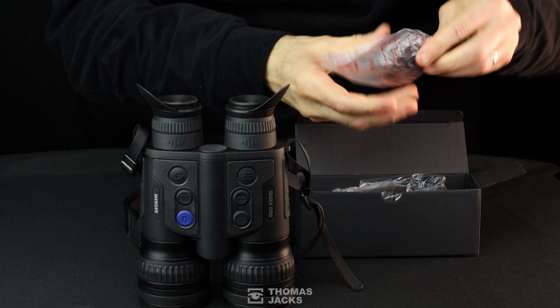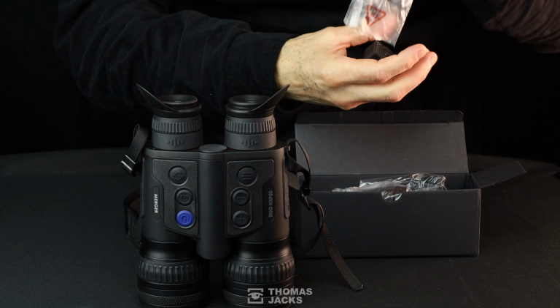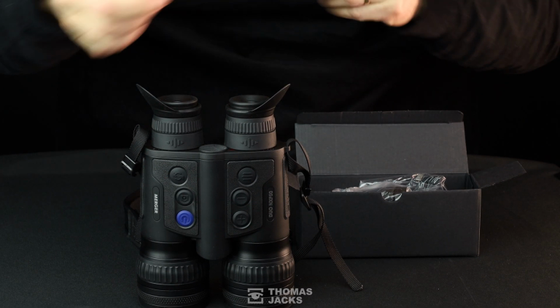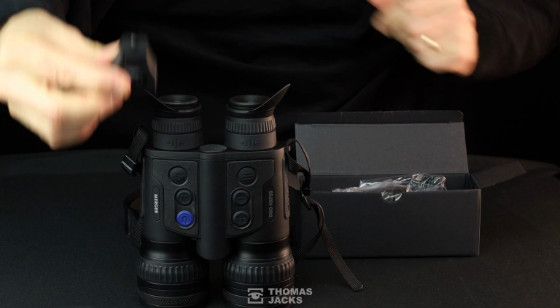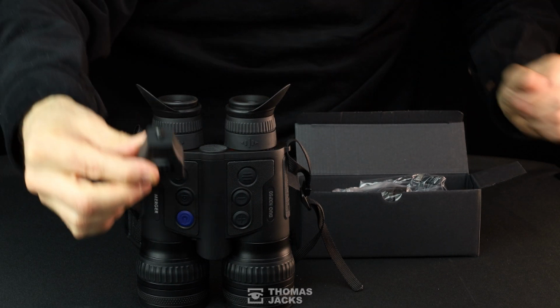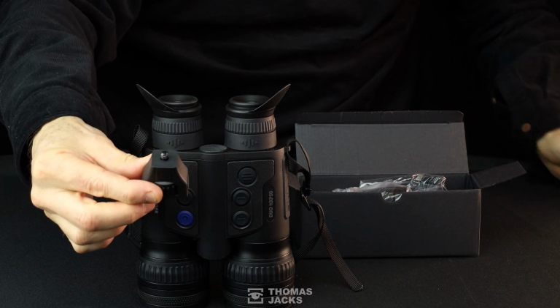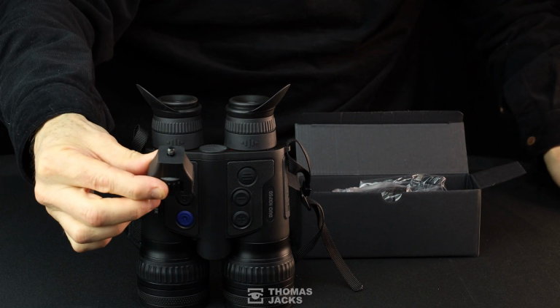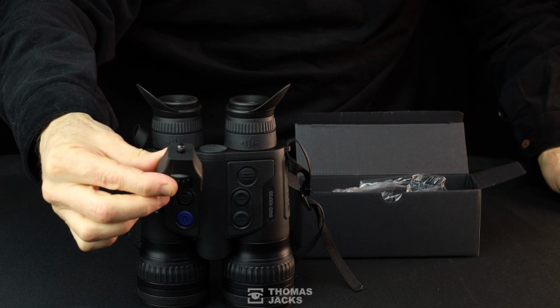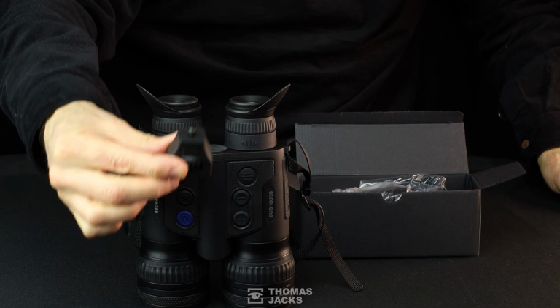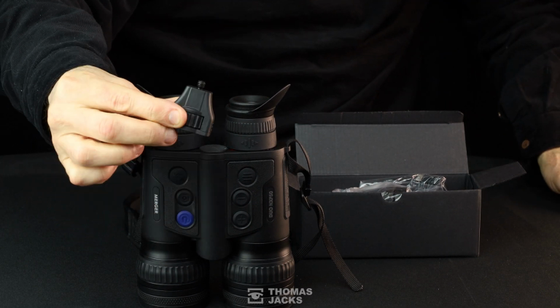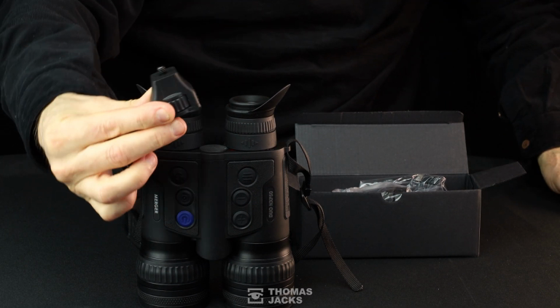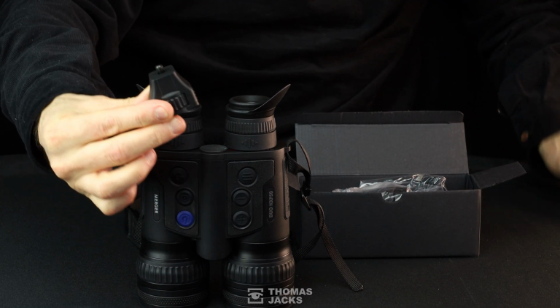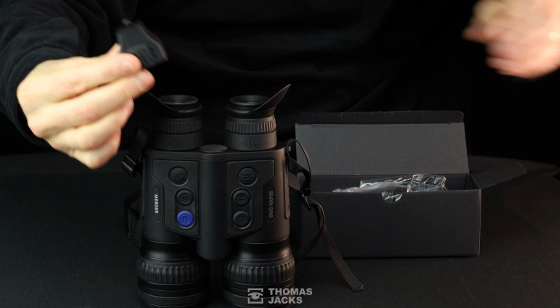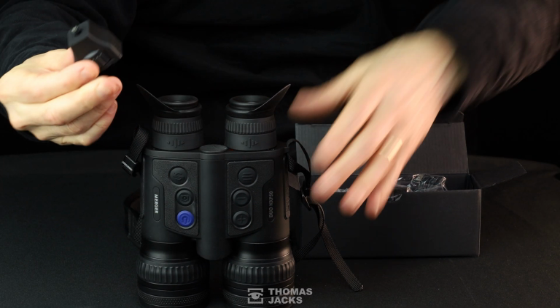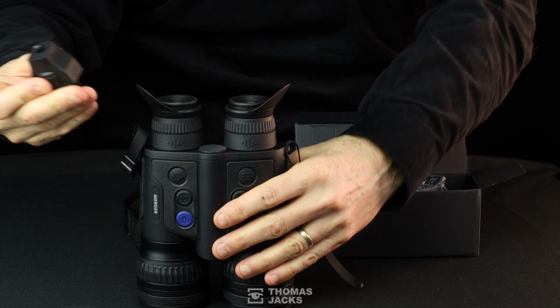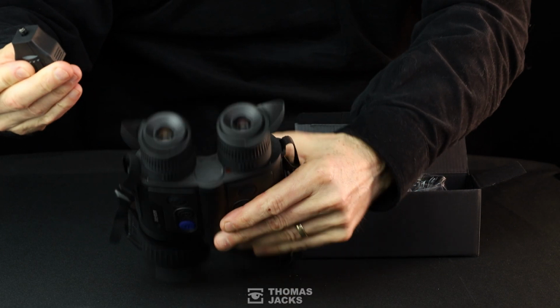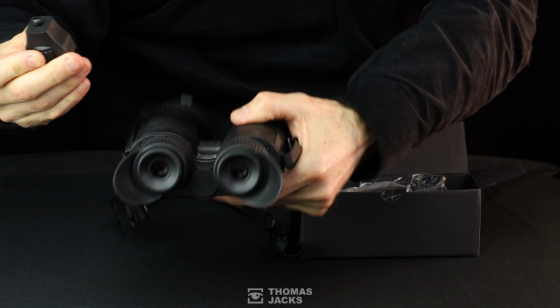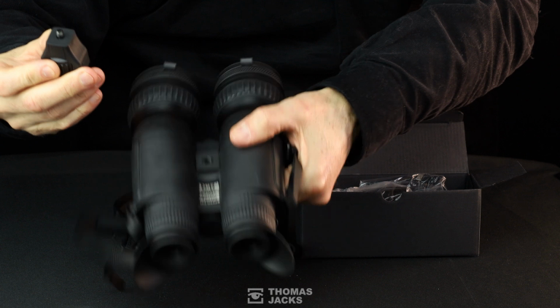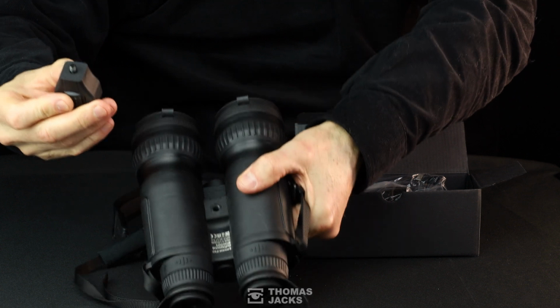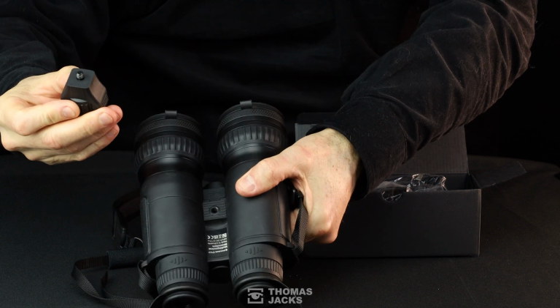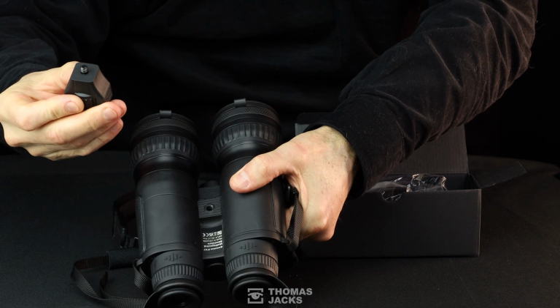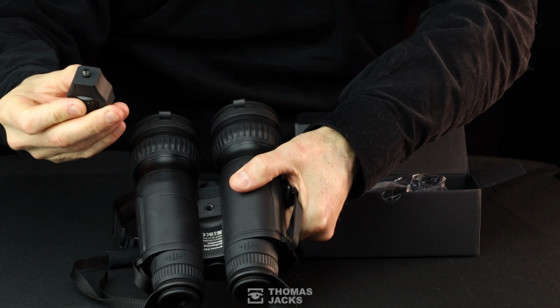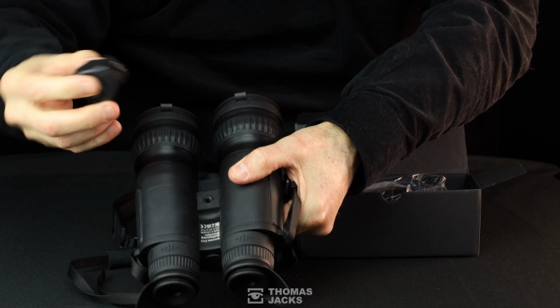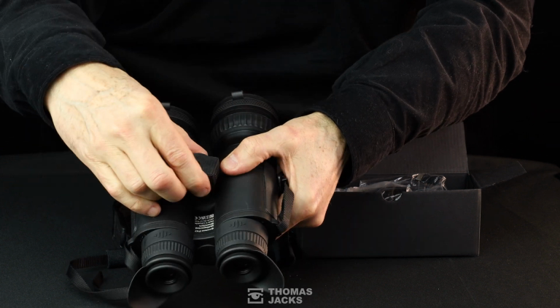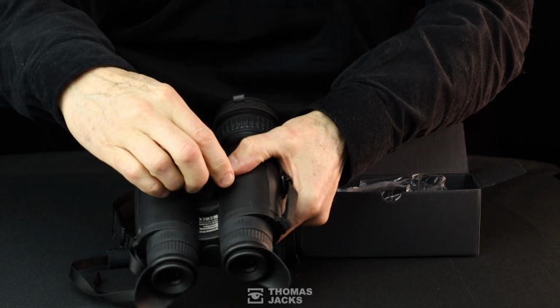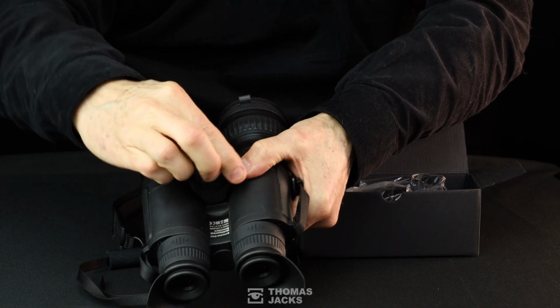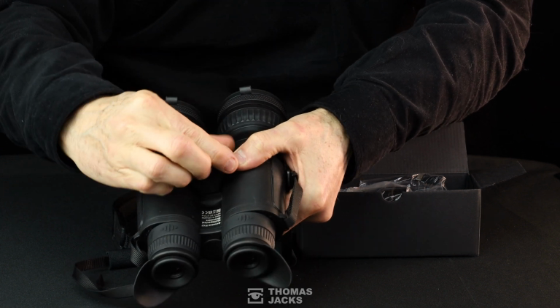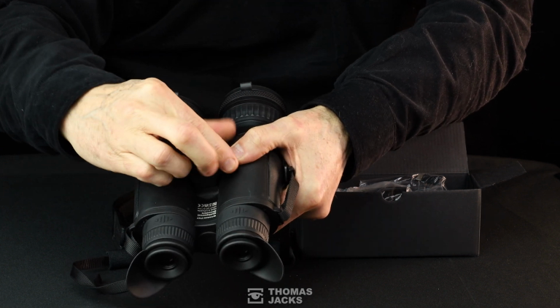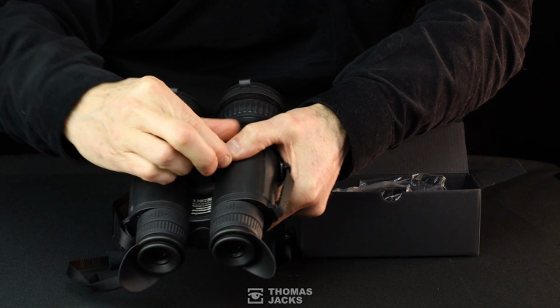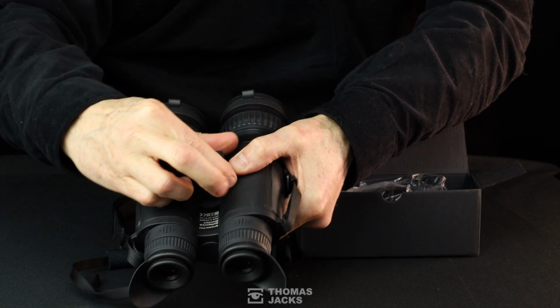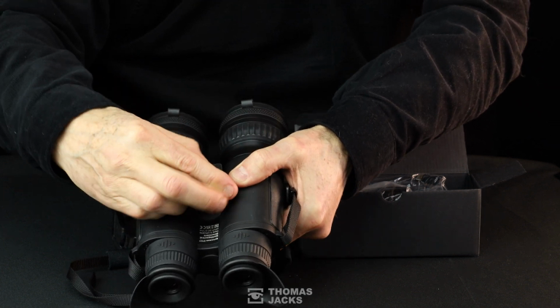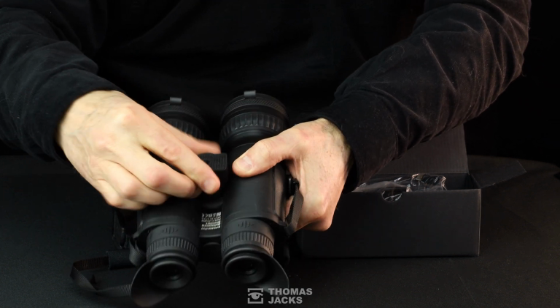The Merger Duo can be tripod-mounted. The adapter secures in place here.